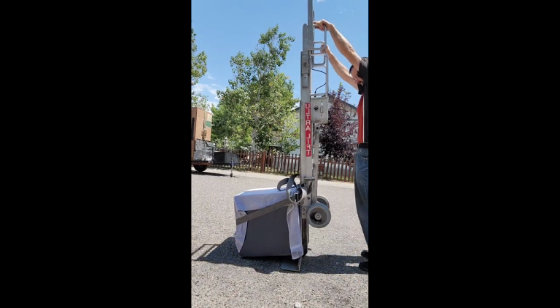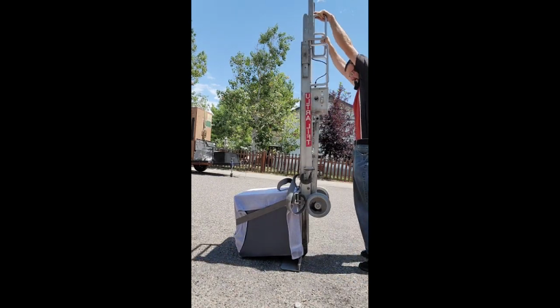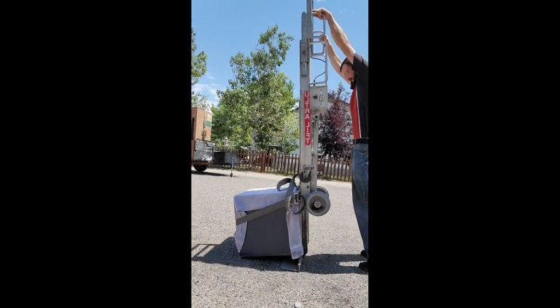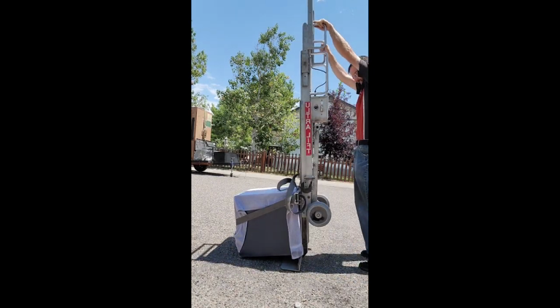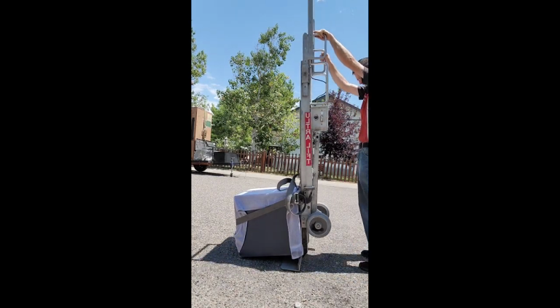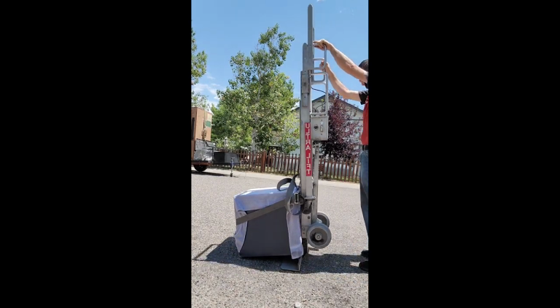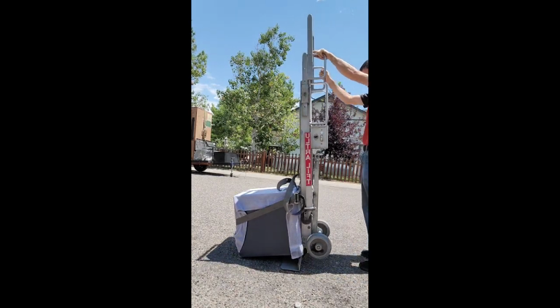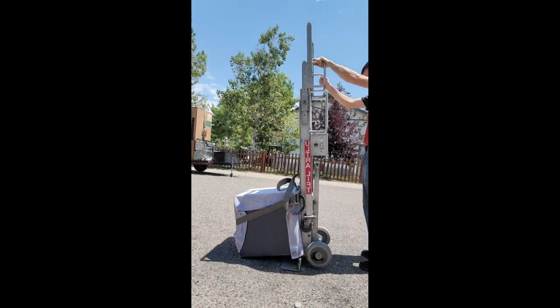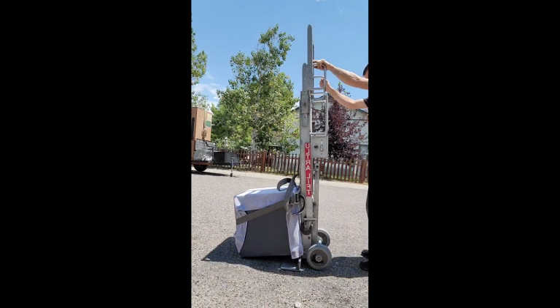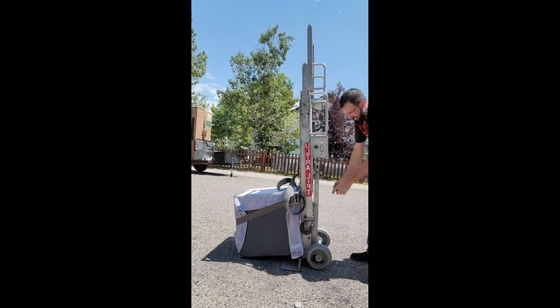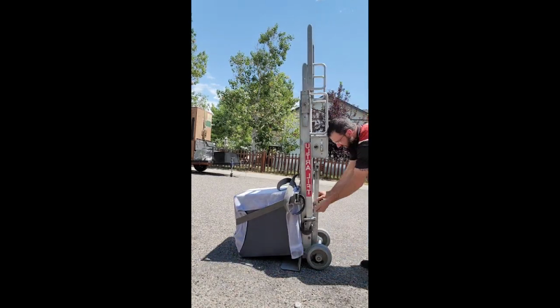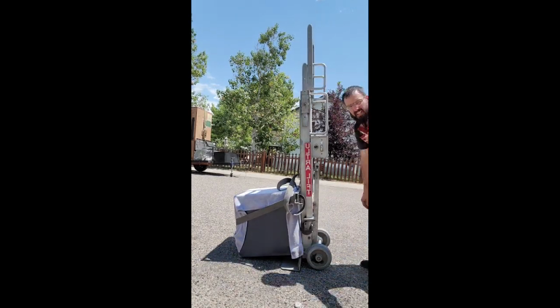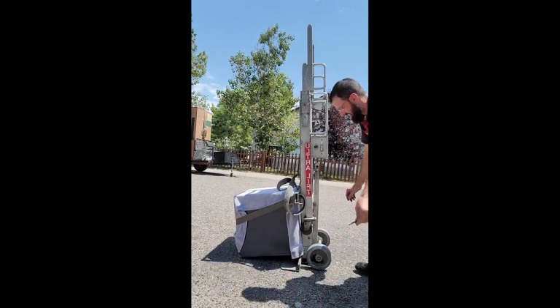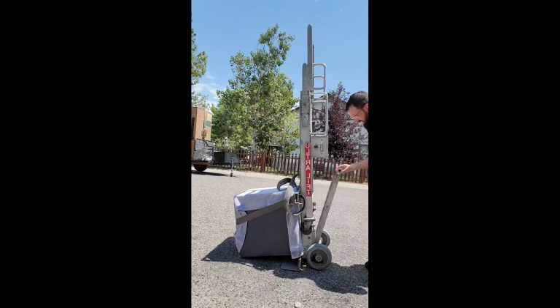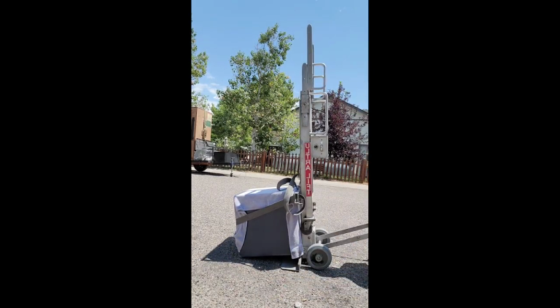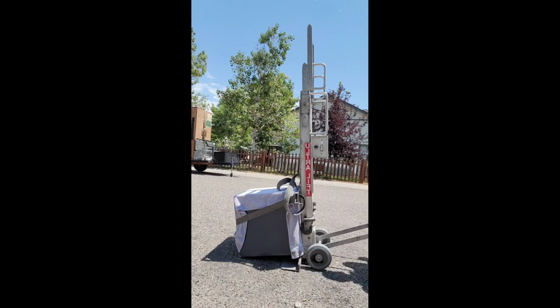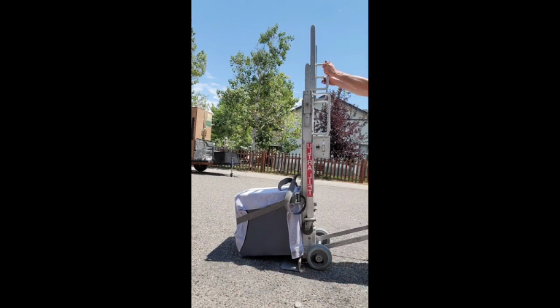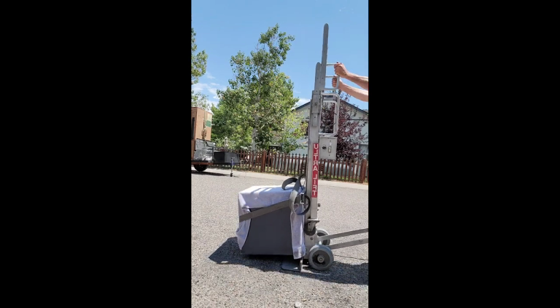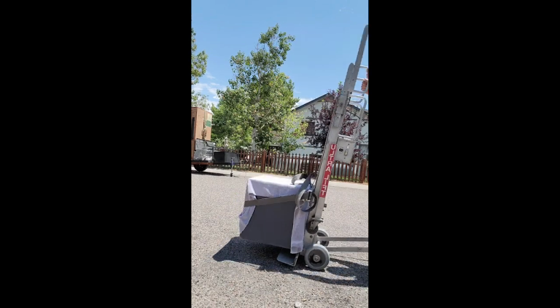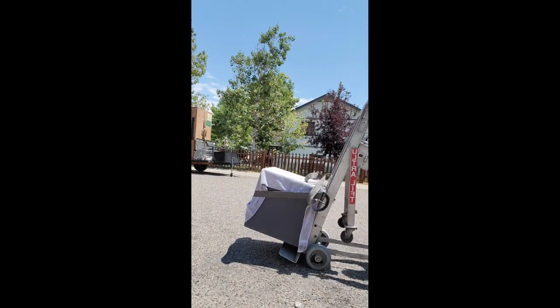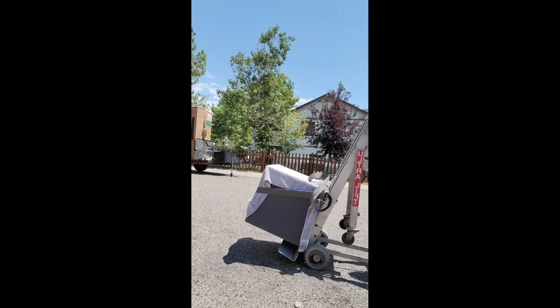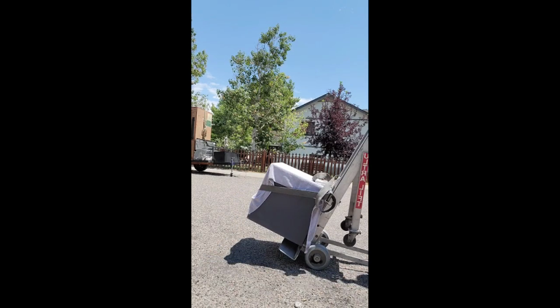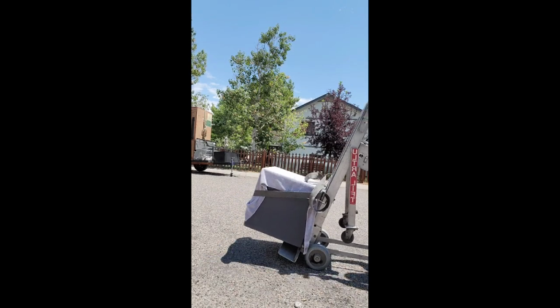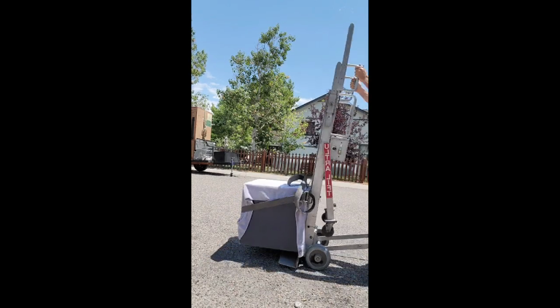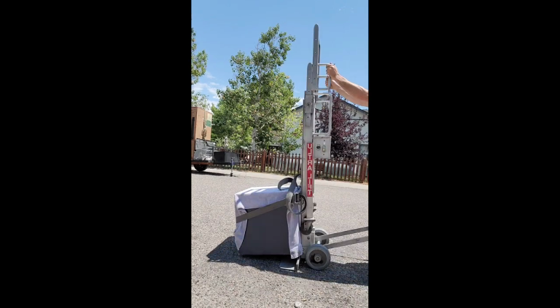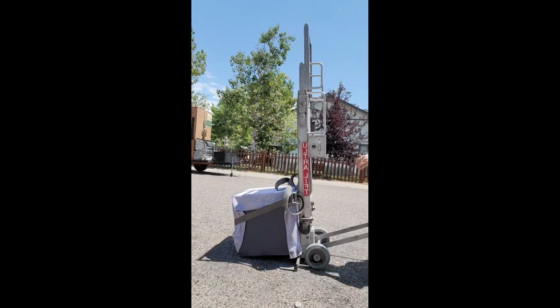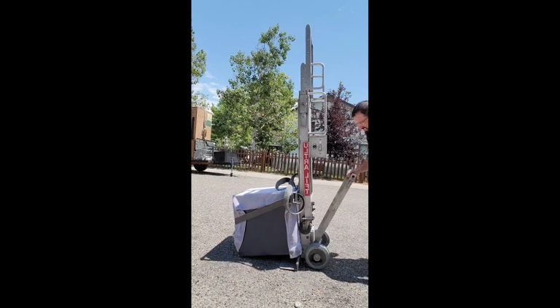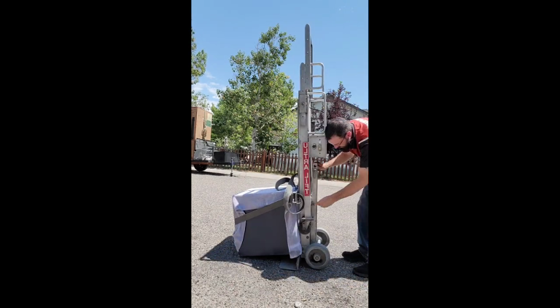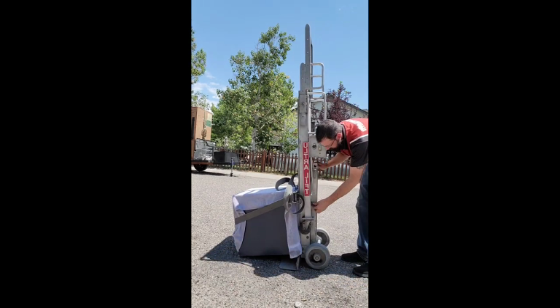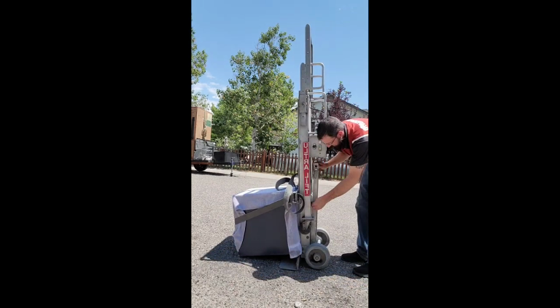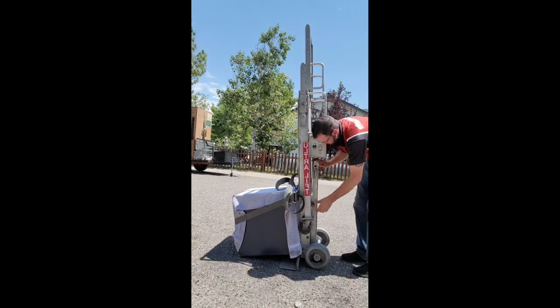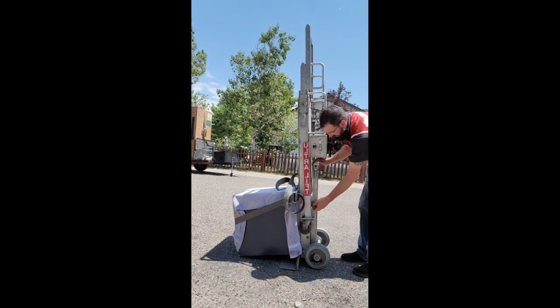Today we're going to be covering the Ultra Lift. Here I'm doing a demonstration showing that the Ultra Lift goes up and down.